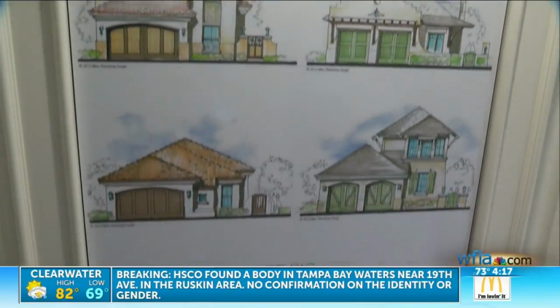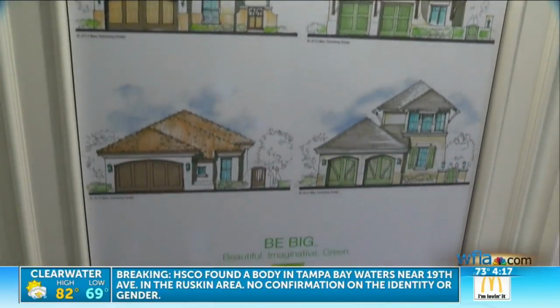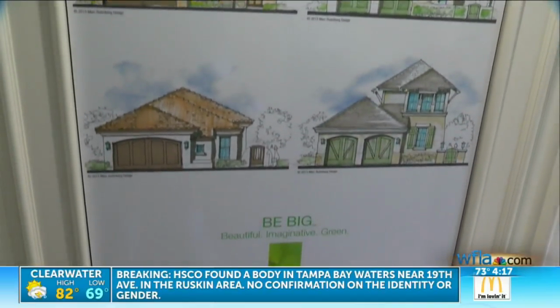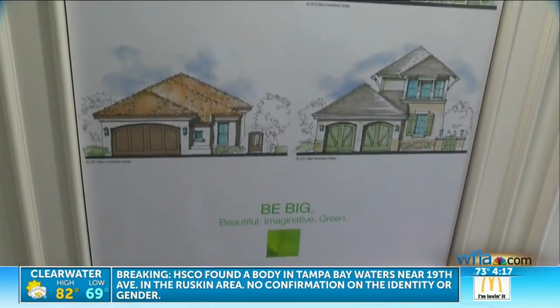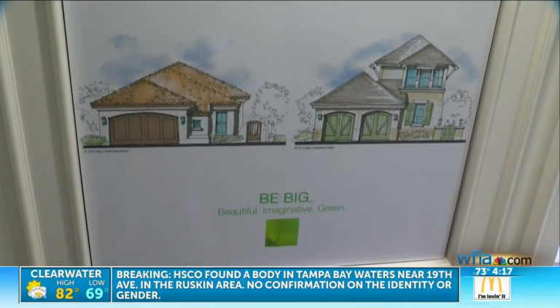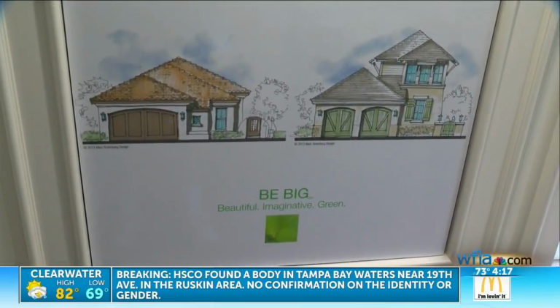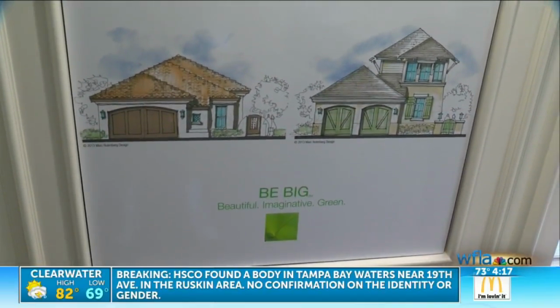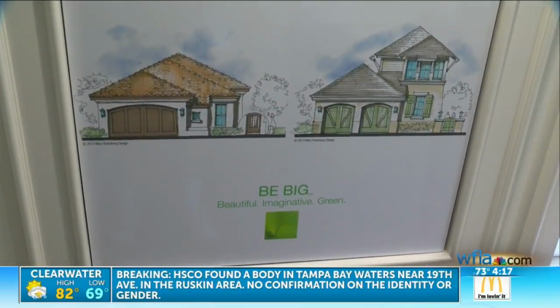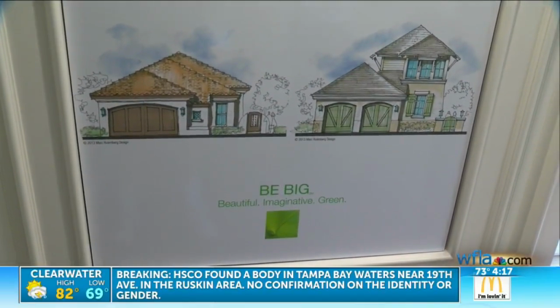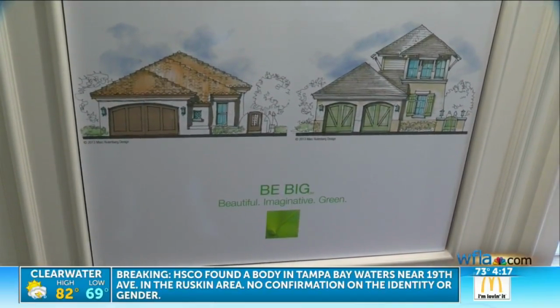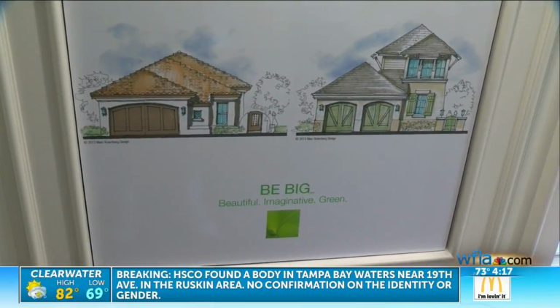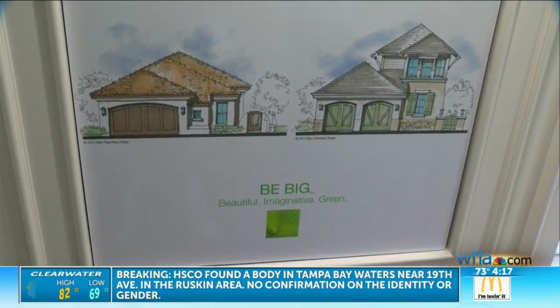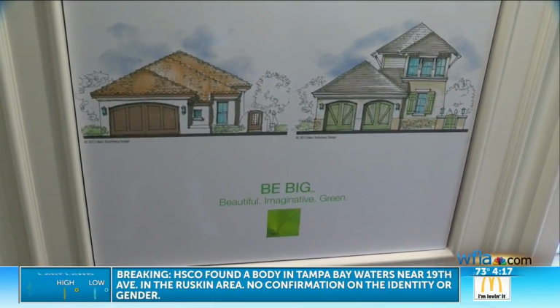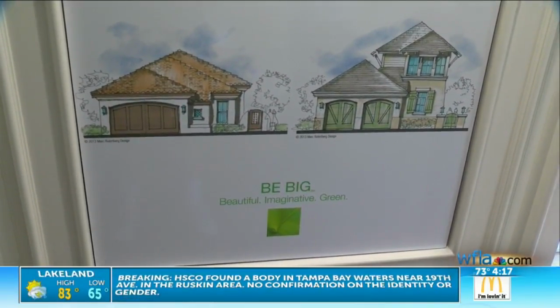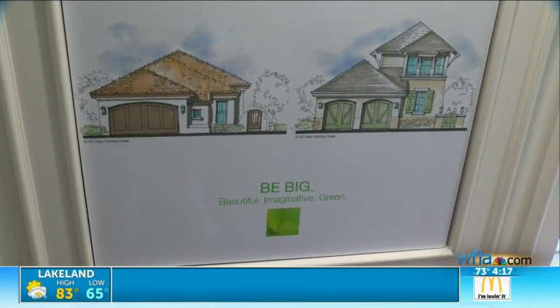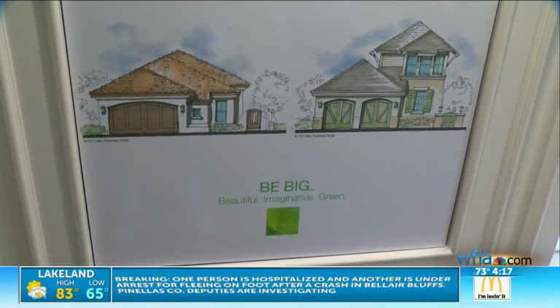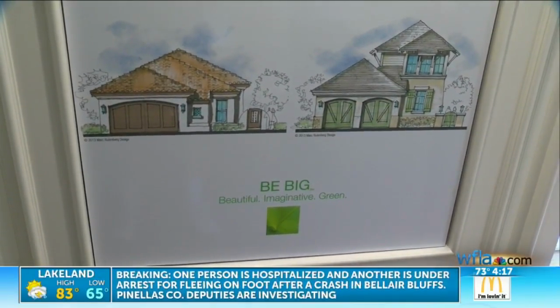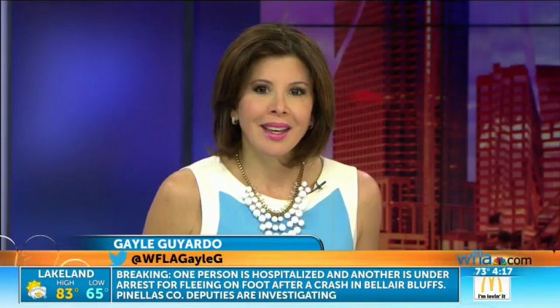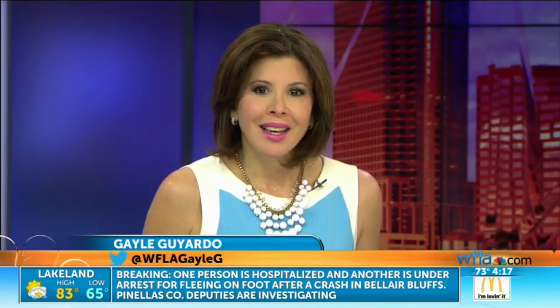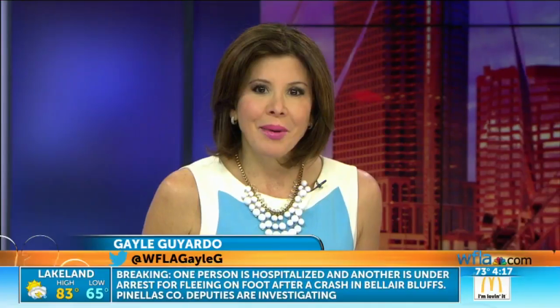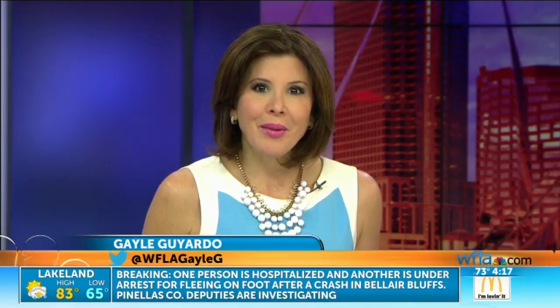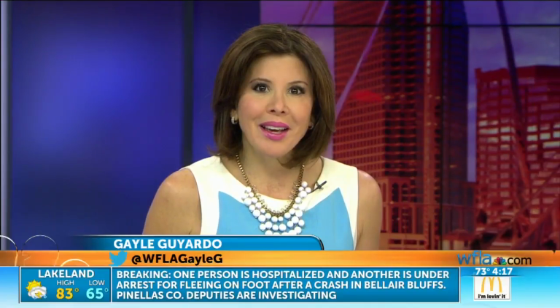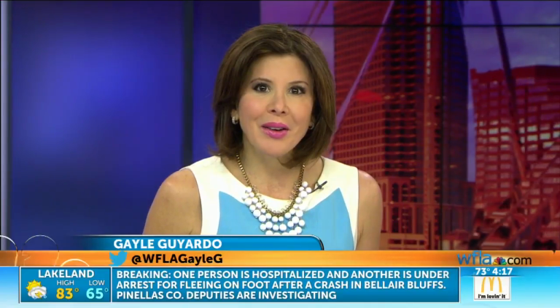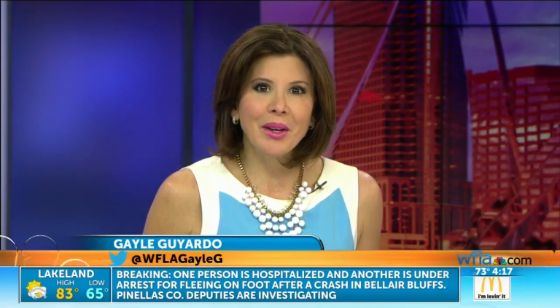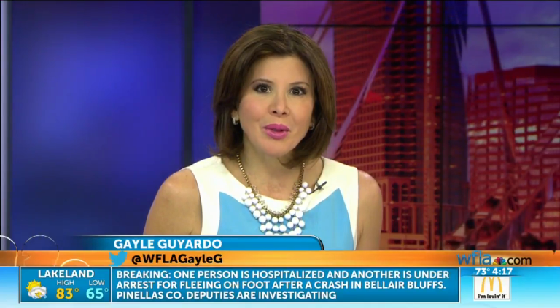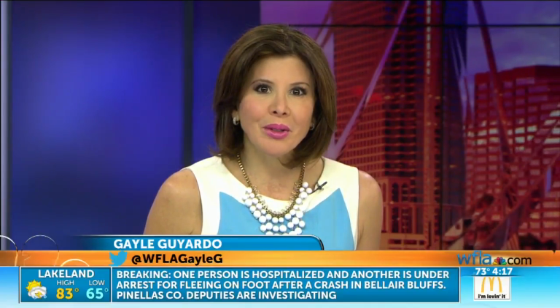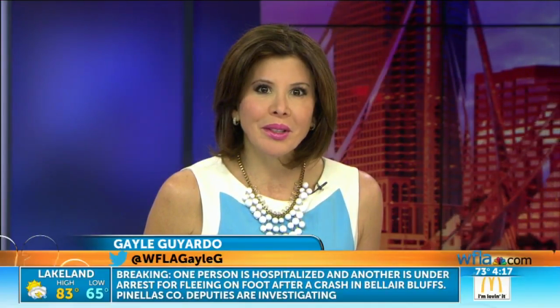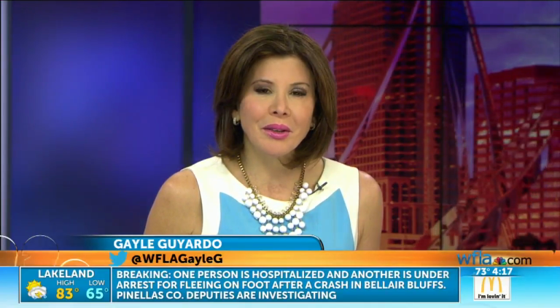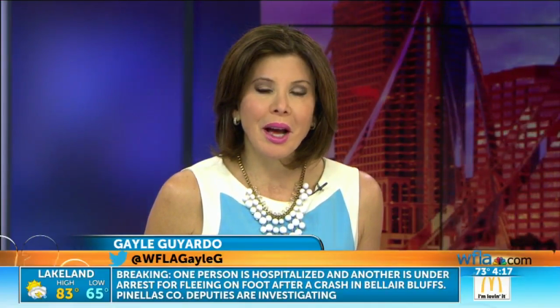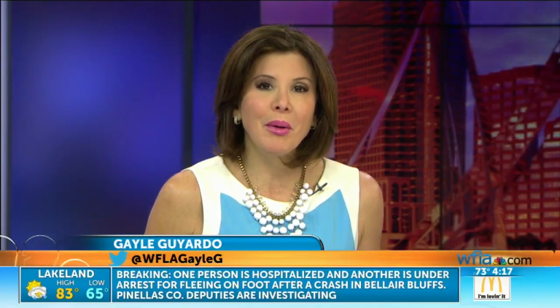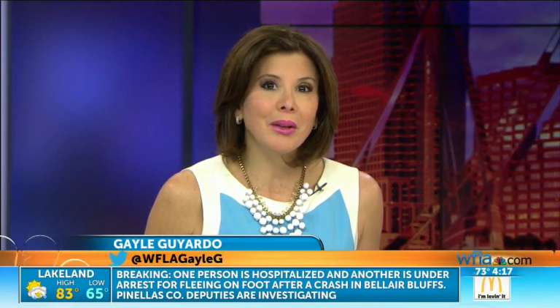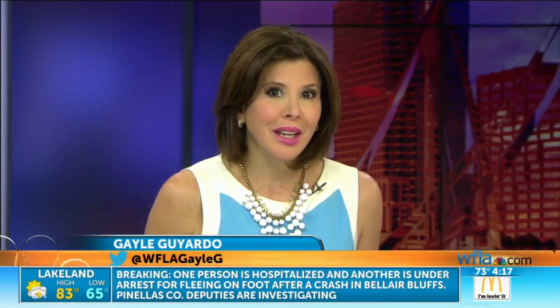I'm Adrienne Pettersen, News Channel 8. By the way, green homes are also considered hypoallergenic.